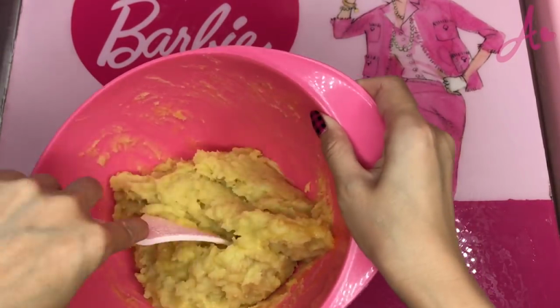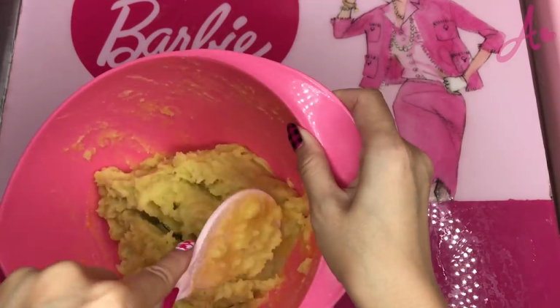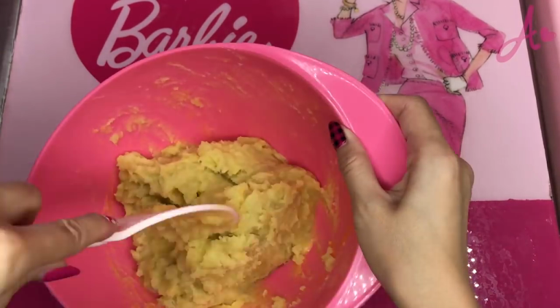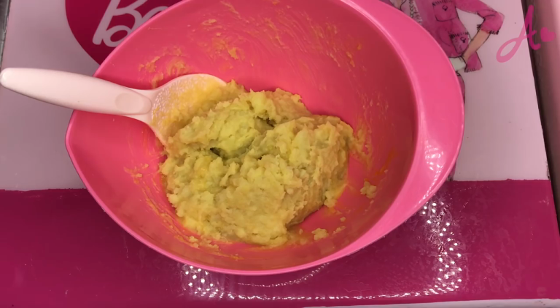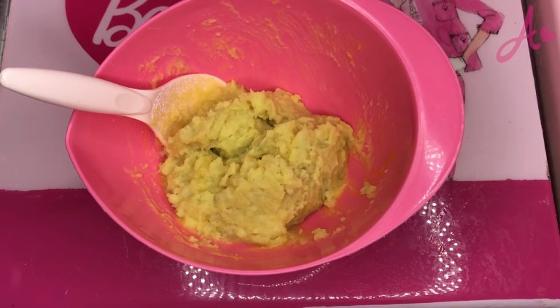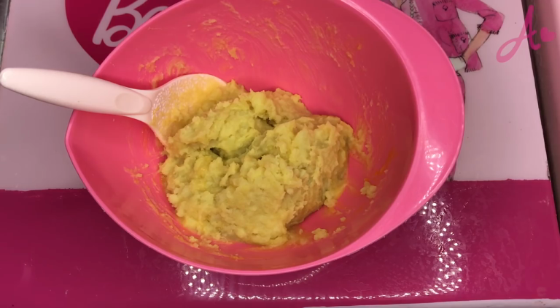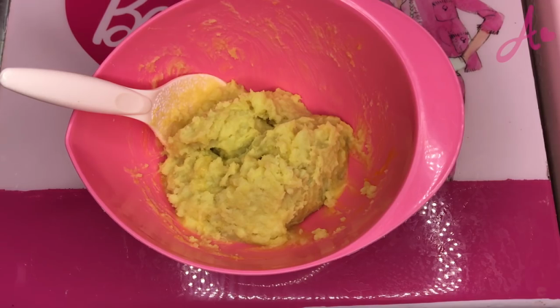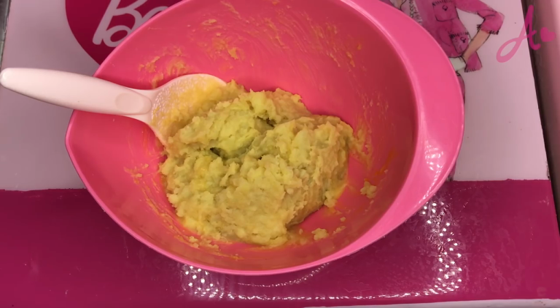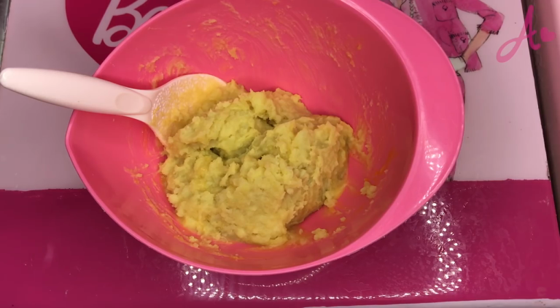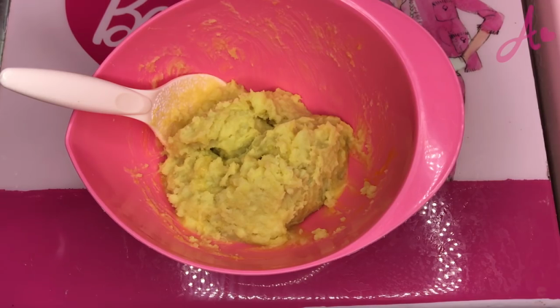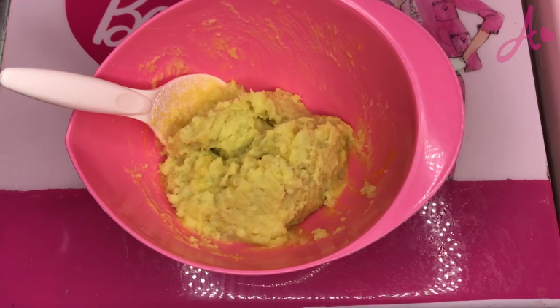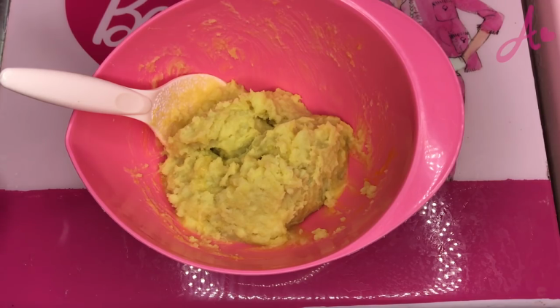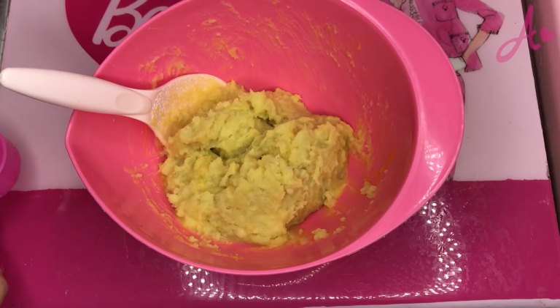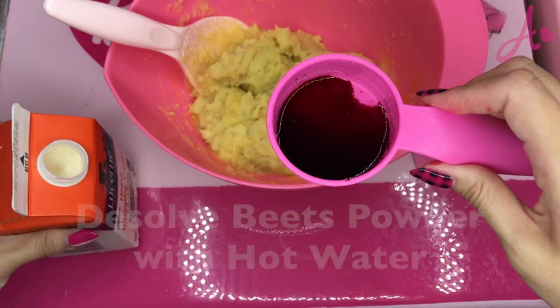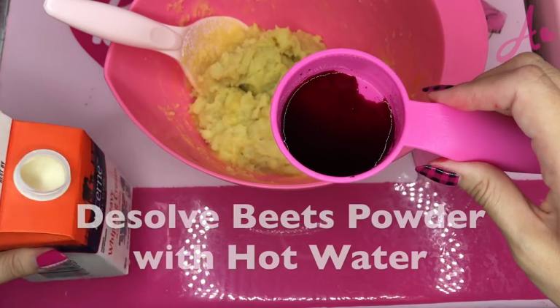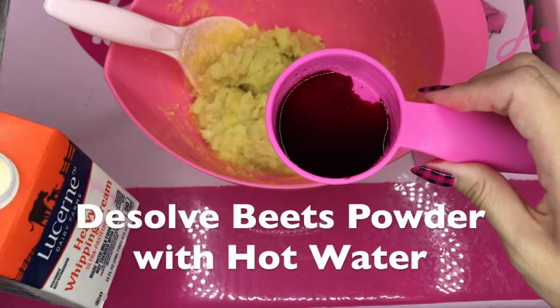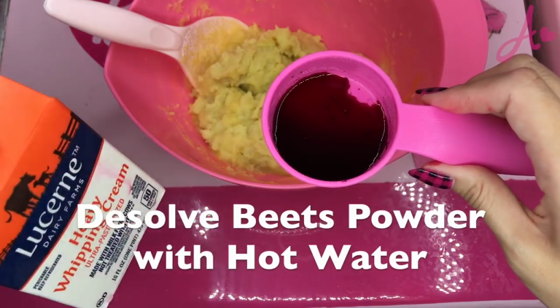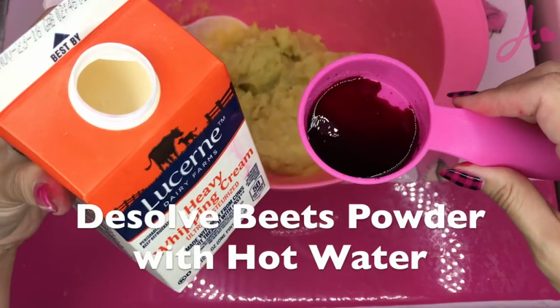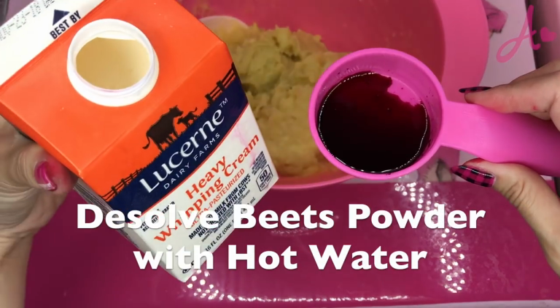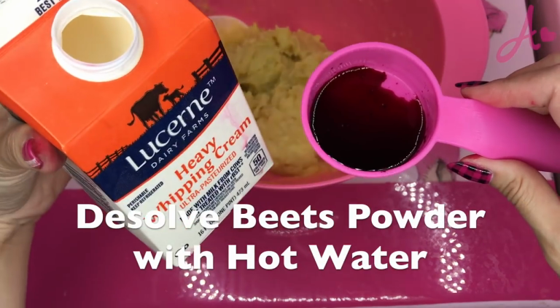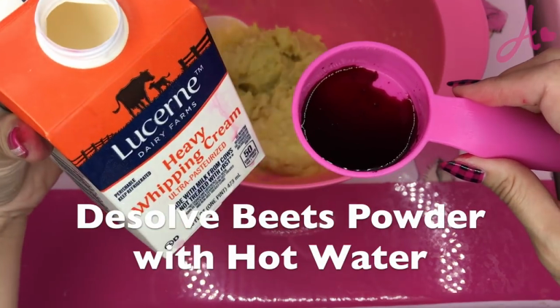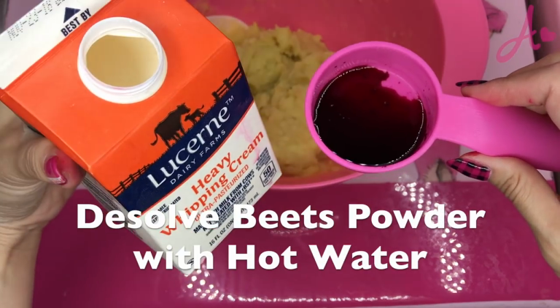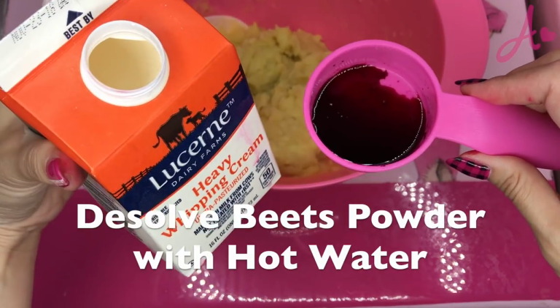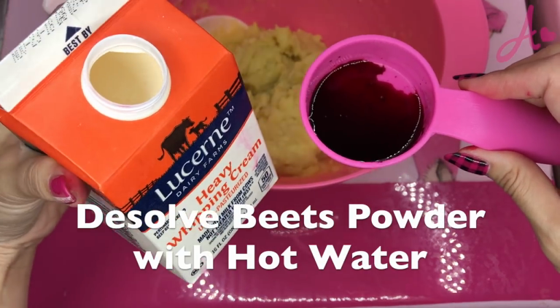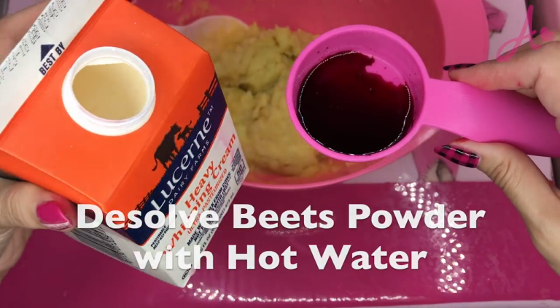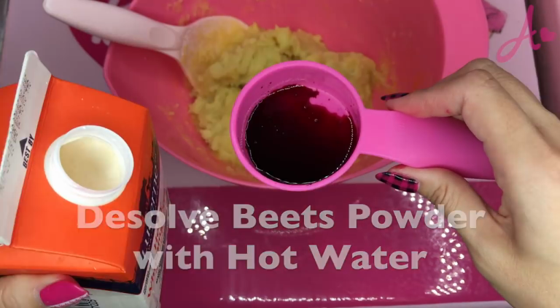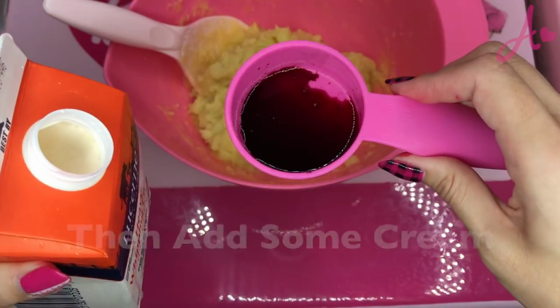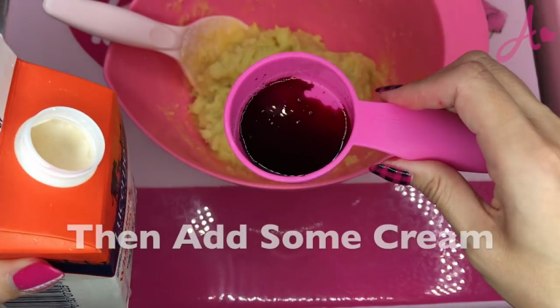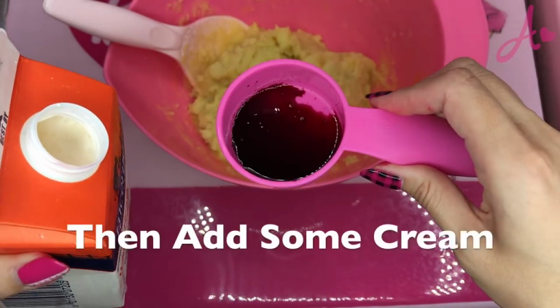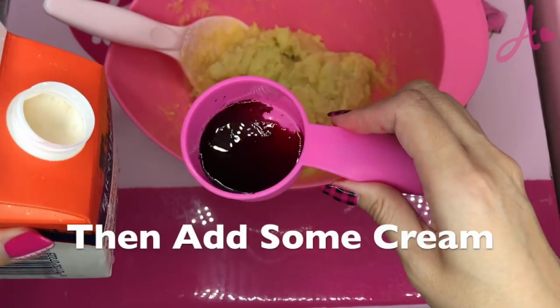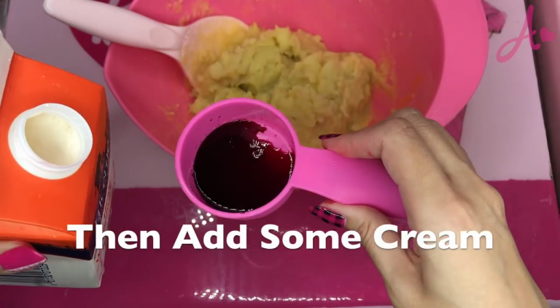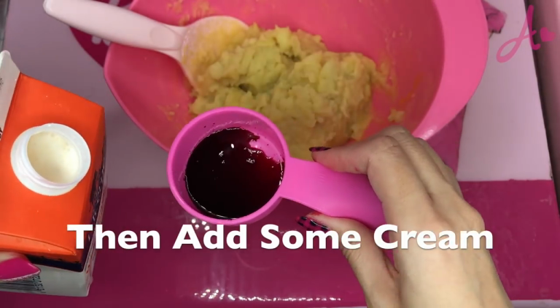Now it's the coloring part. Here I put whipped cream in peach powder.